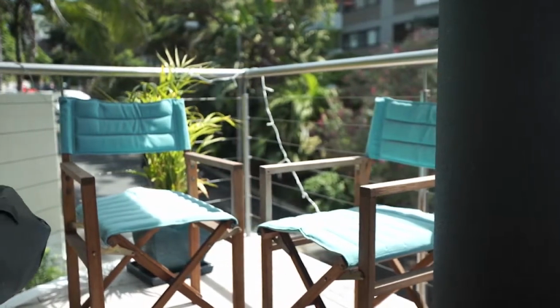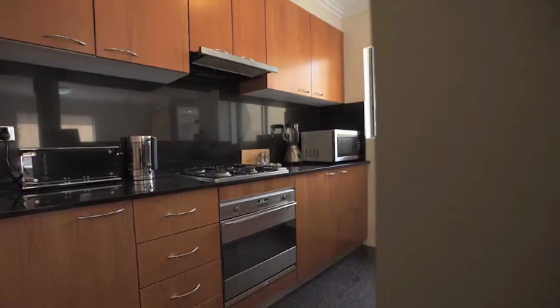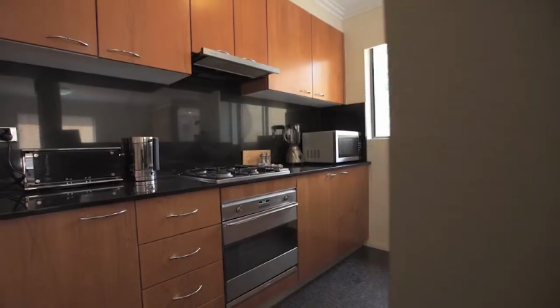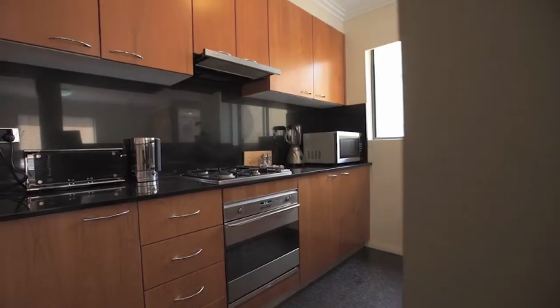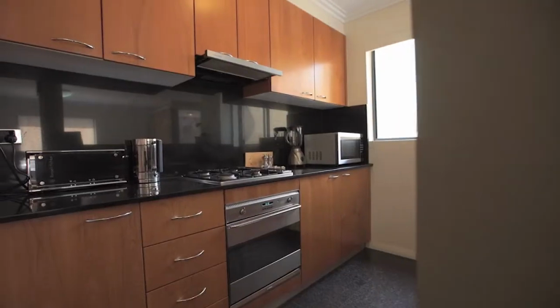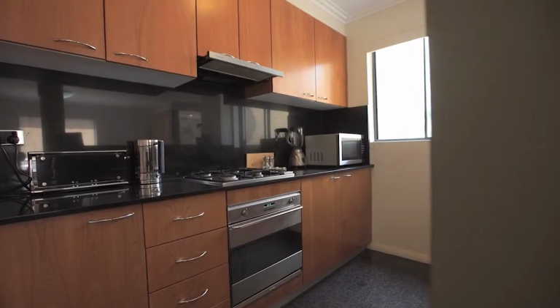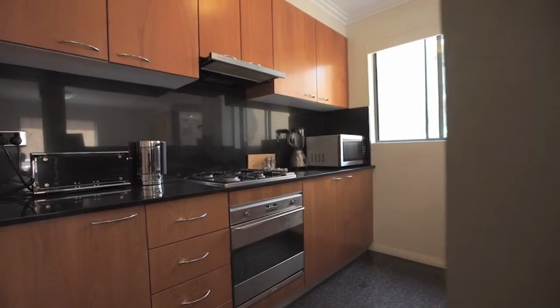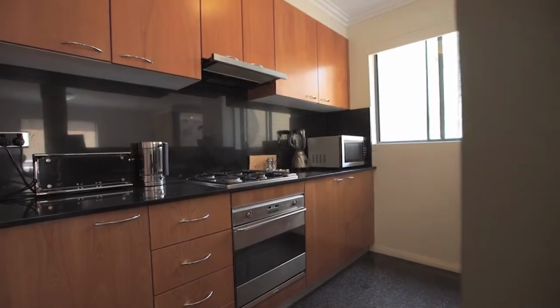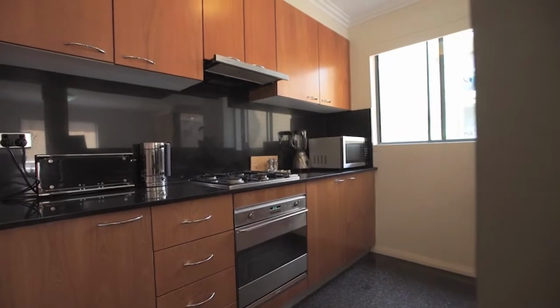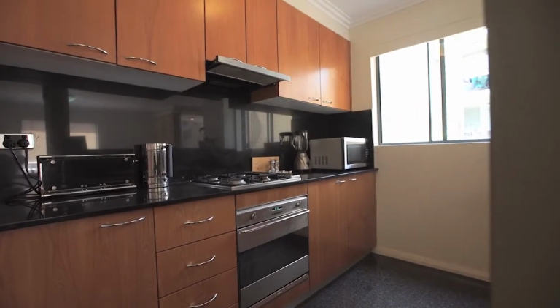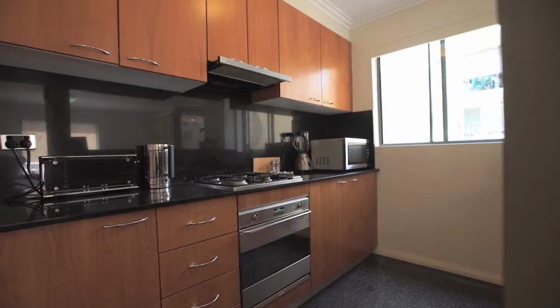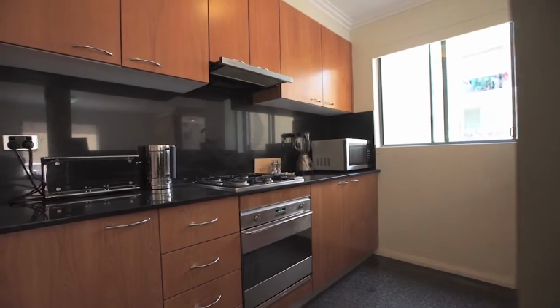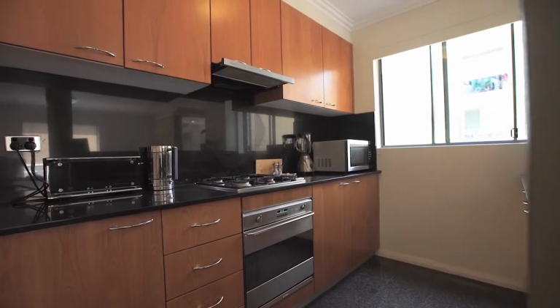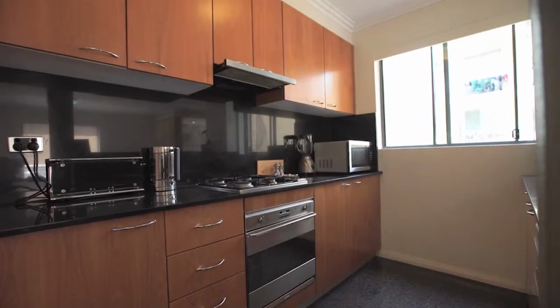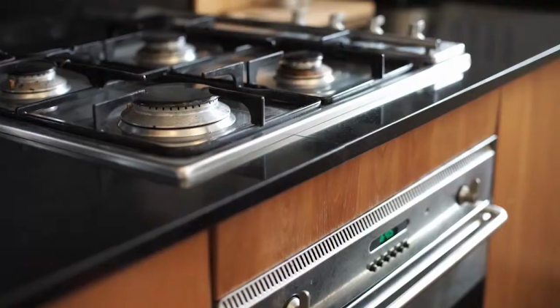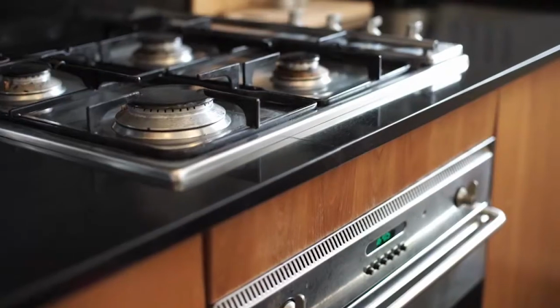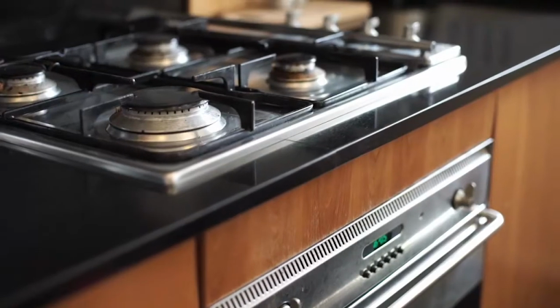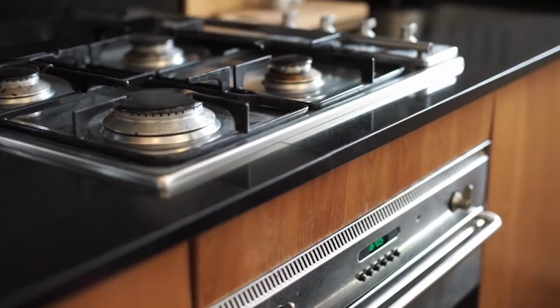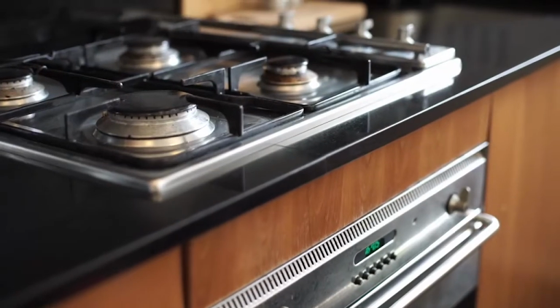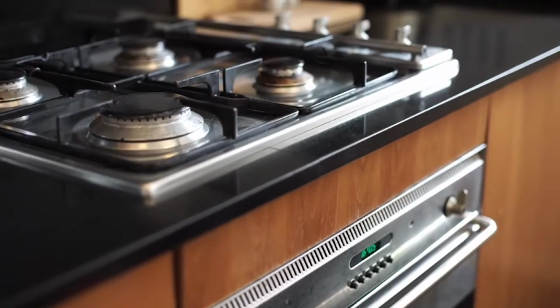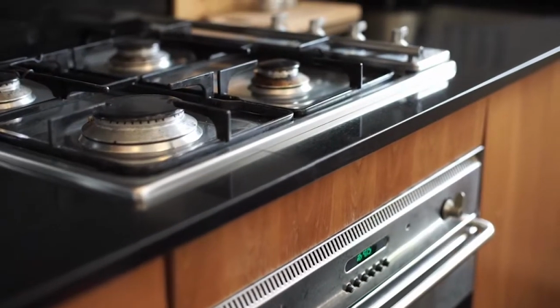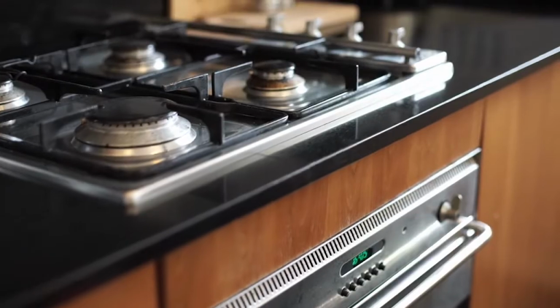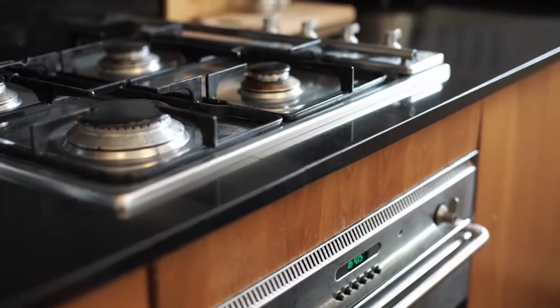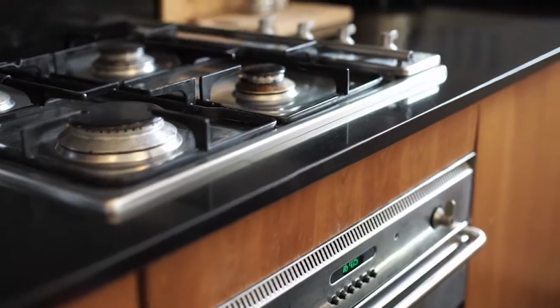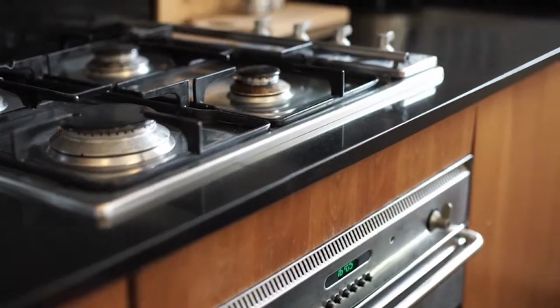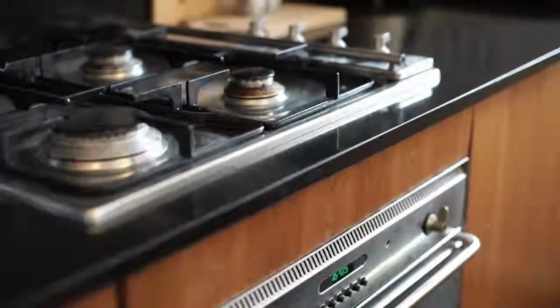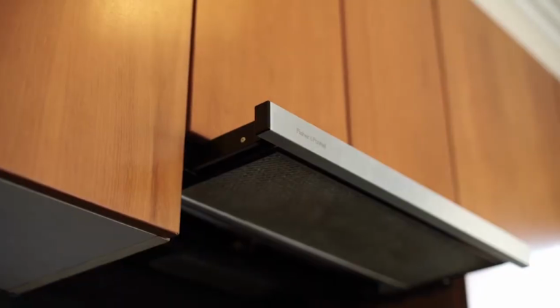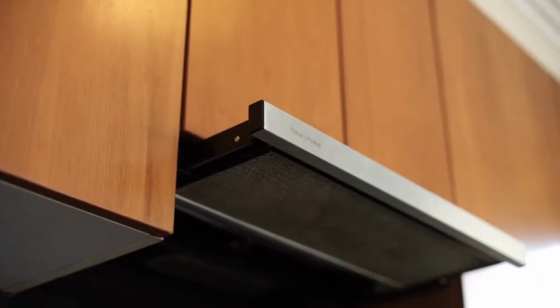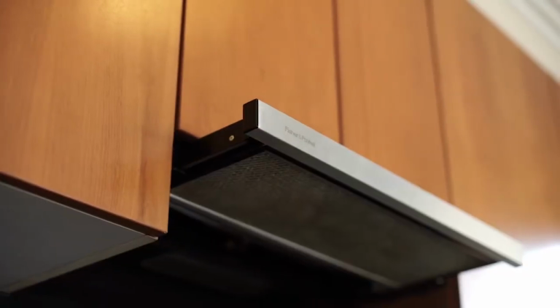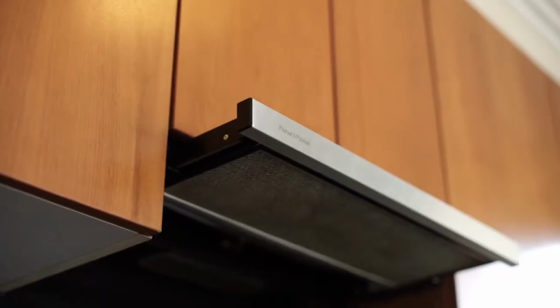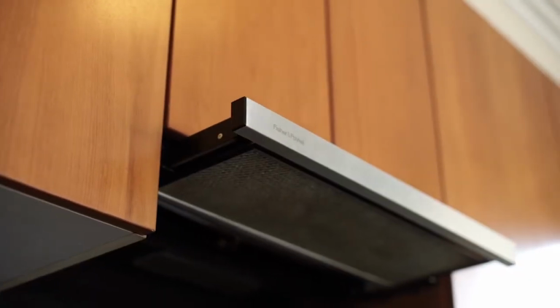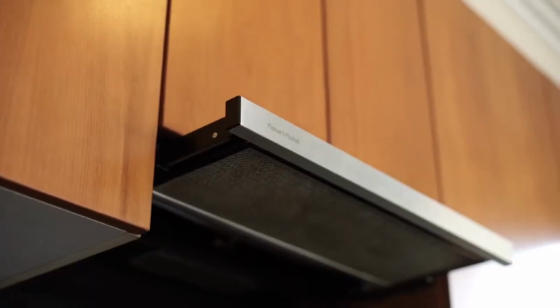There is a modern kitchen with gas cooking, SMEG appliances, including a dishwasher.